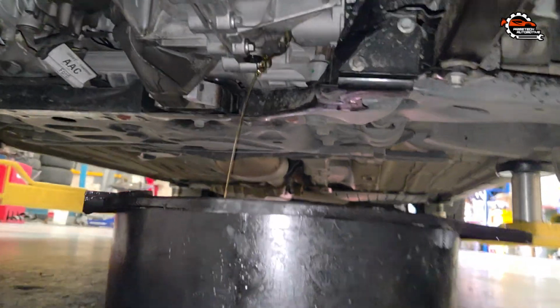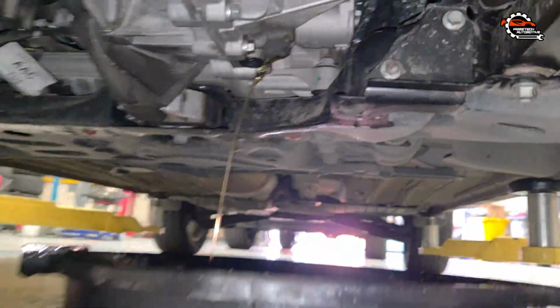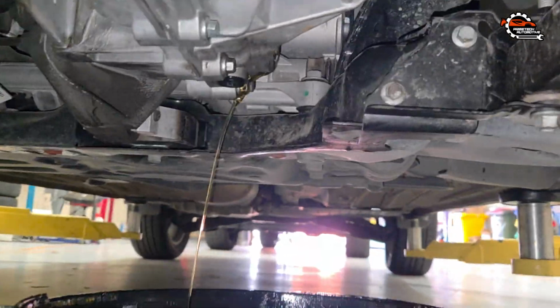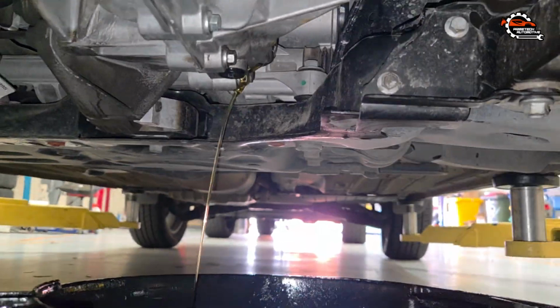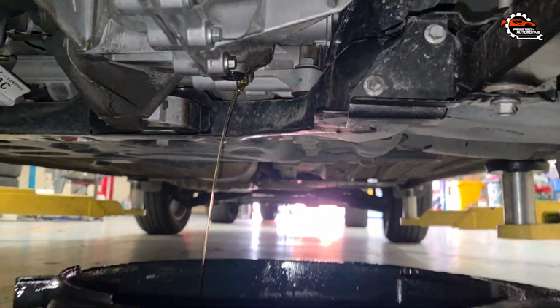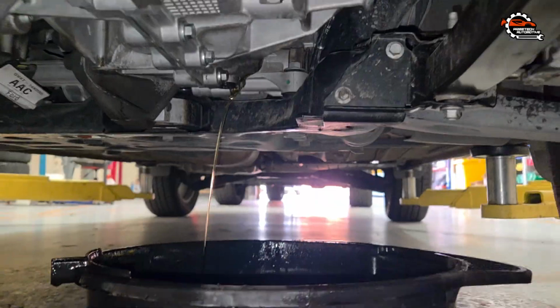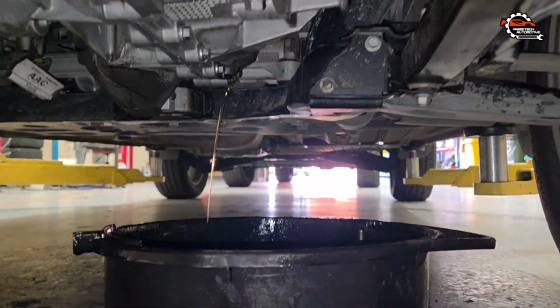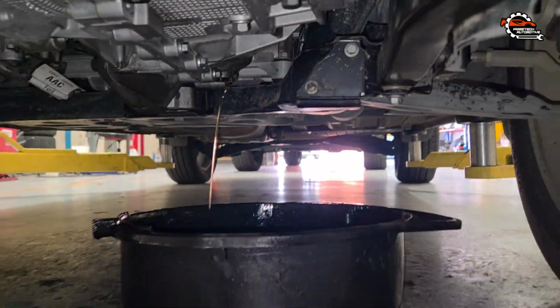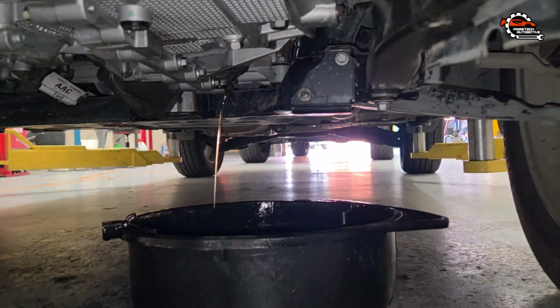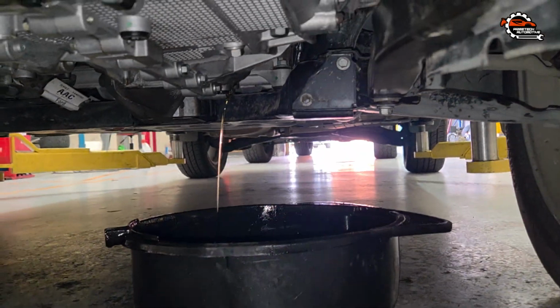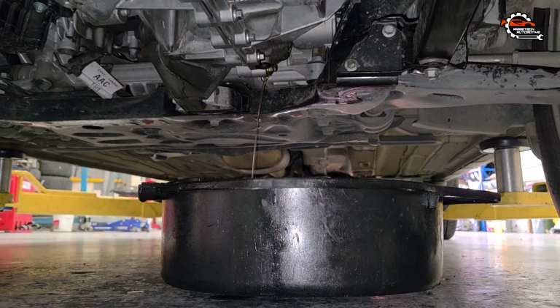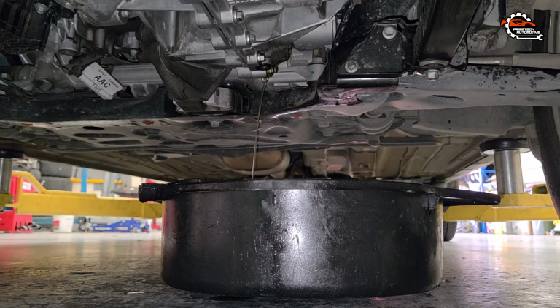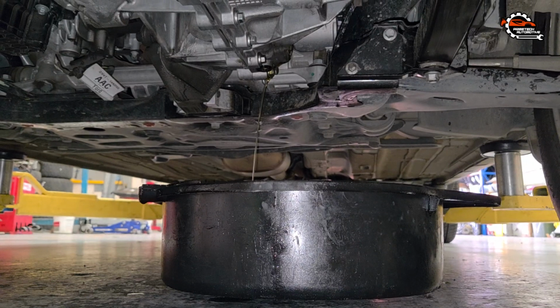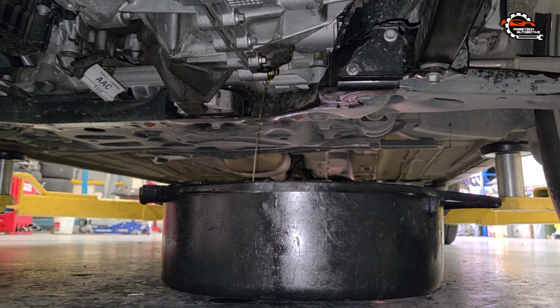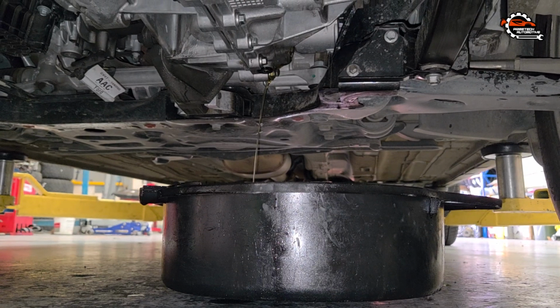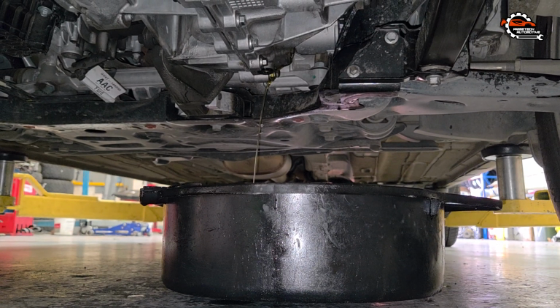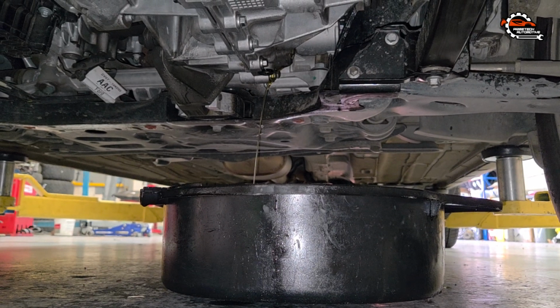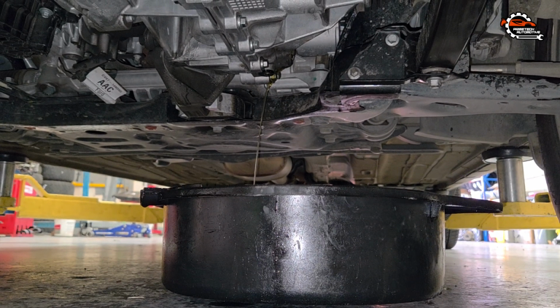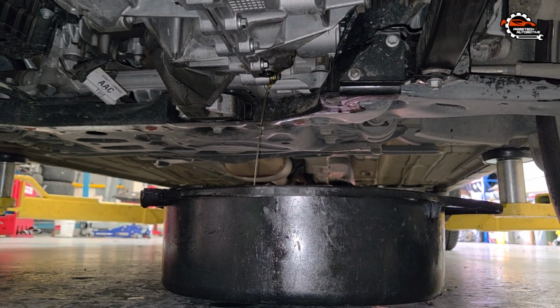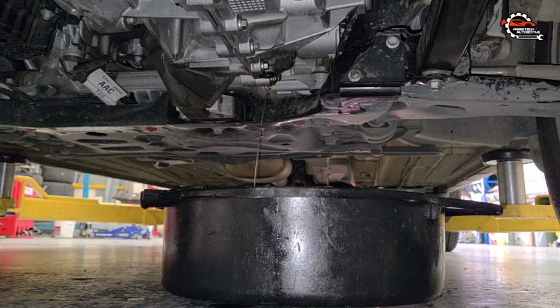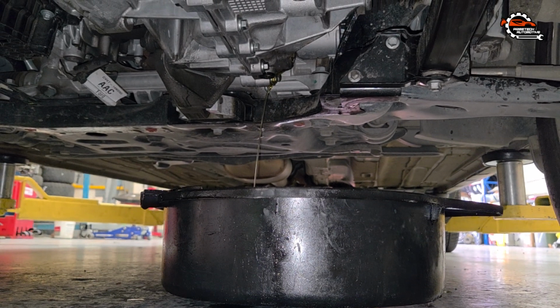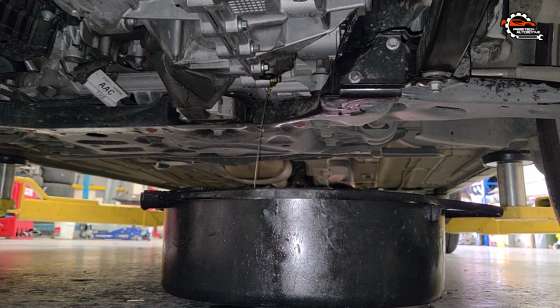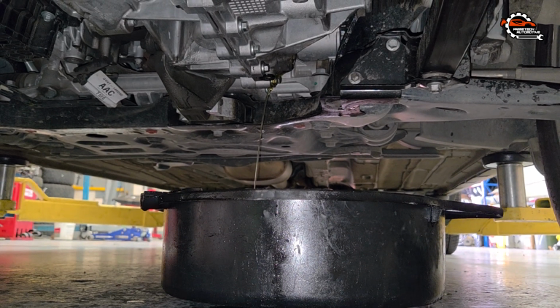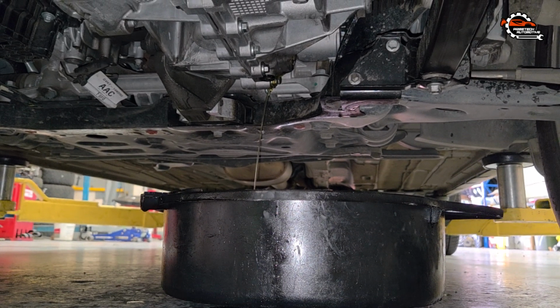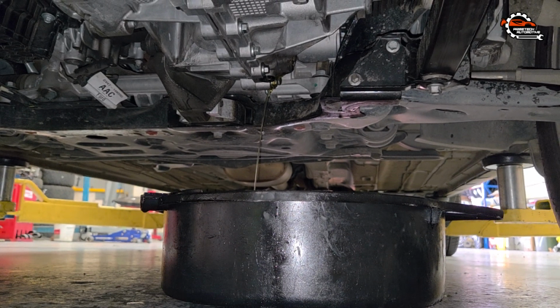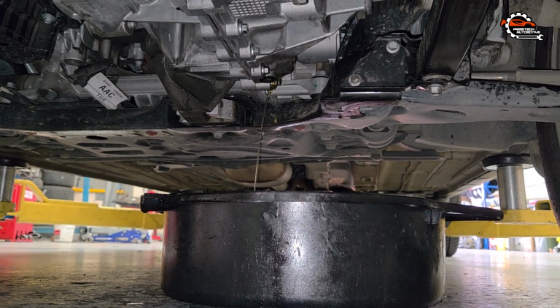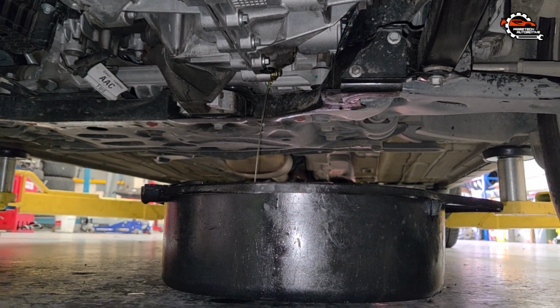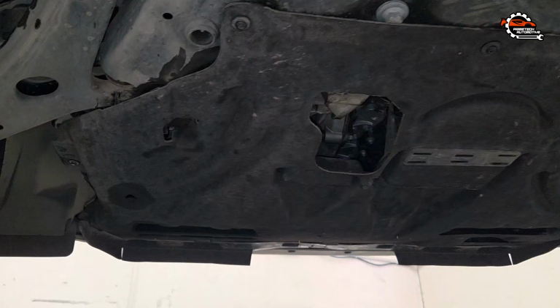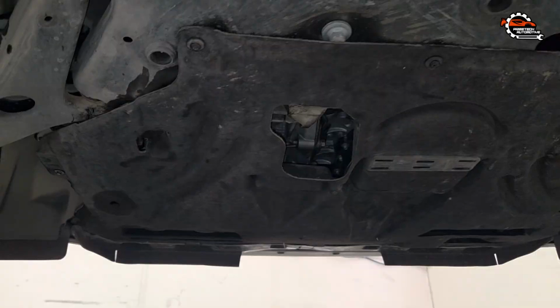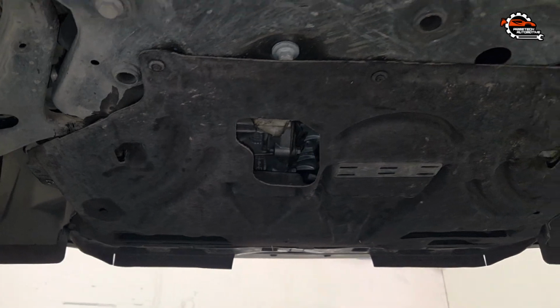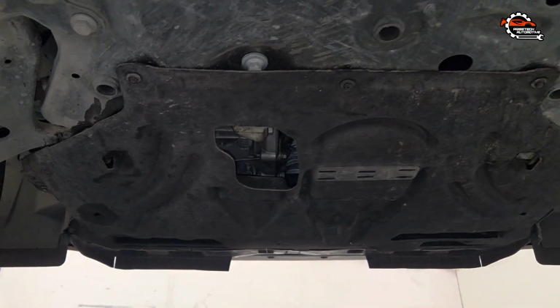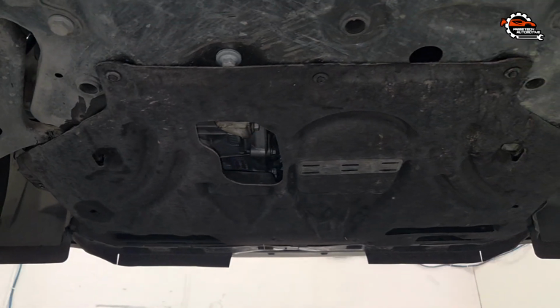As you can see now, there is fluid coming out from the level check plug. I have stopped filling and am now closing the level check plug.